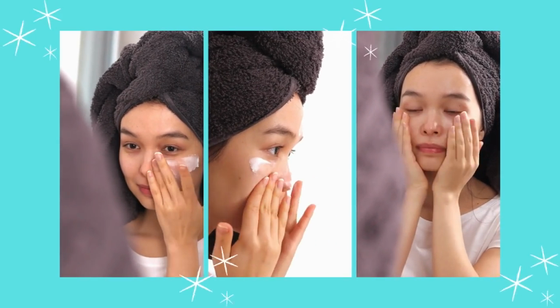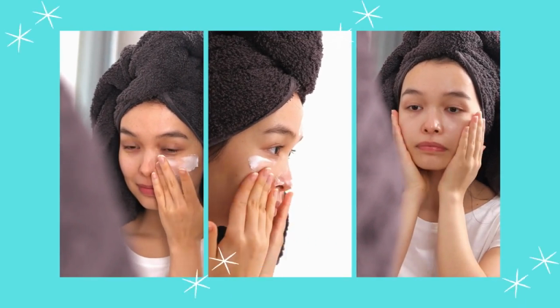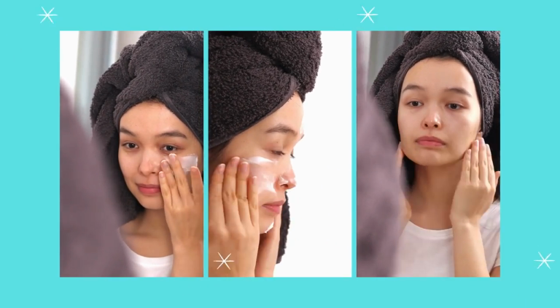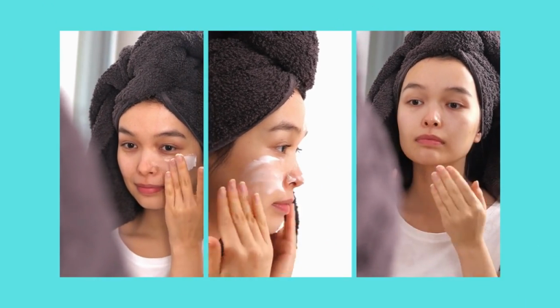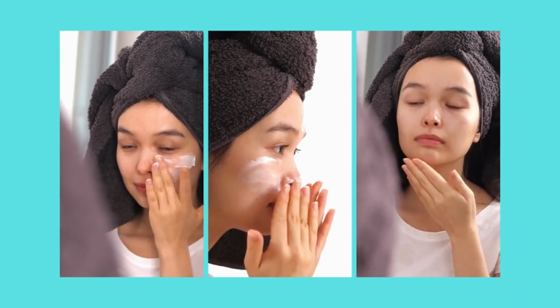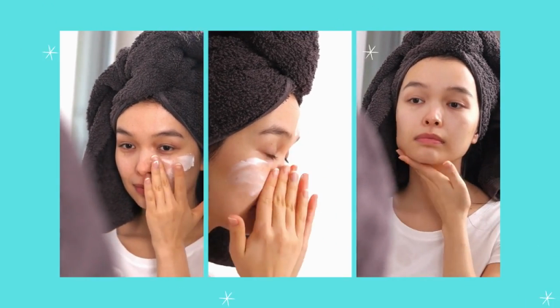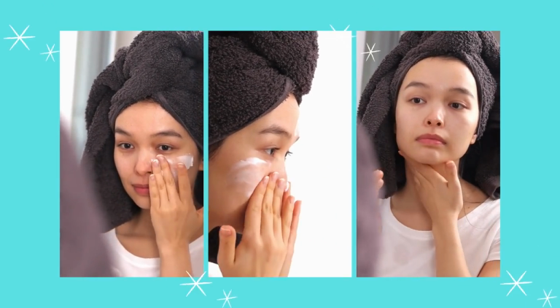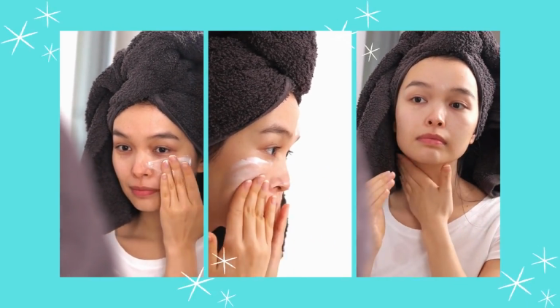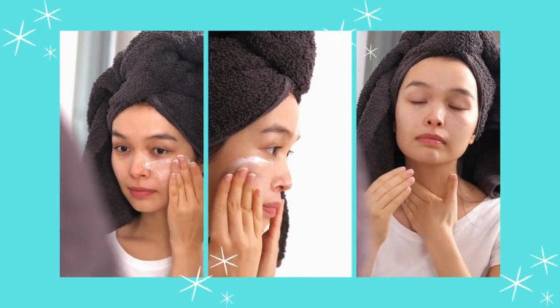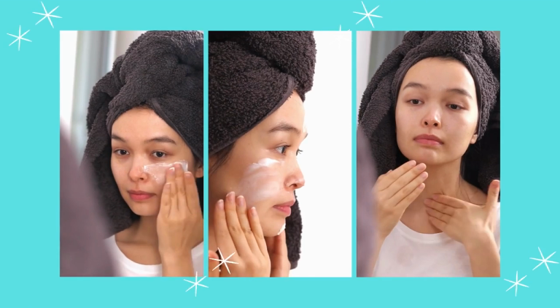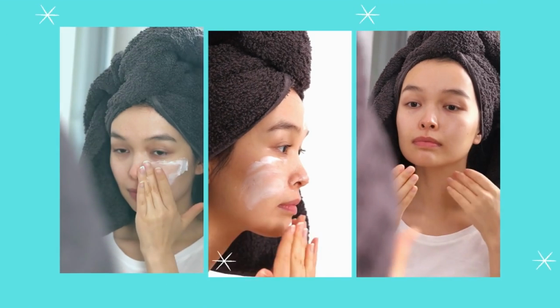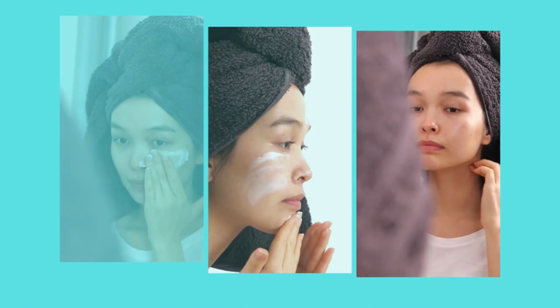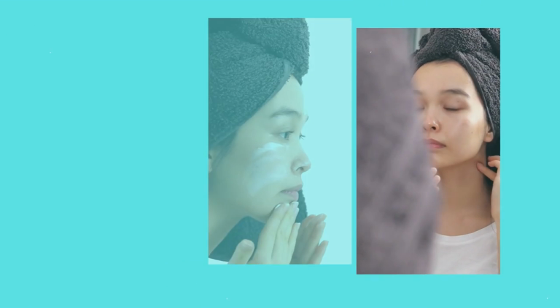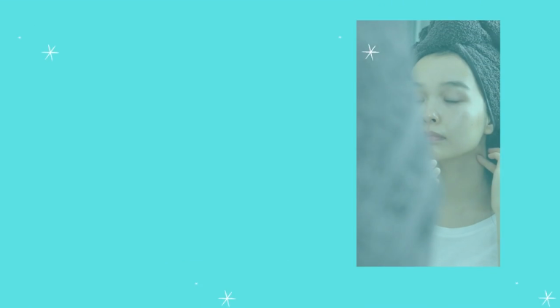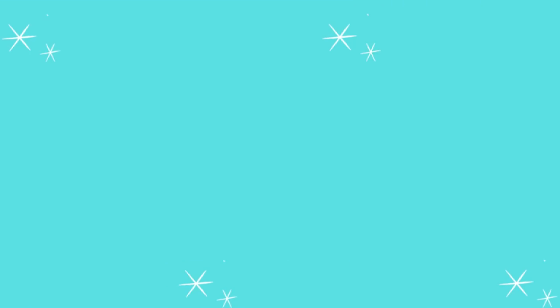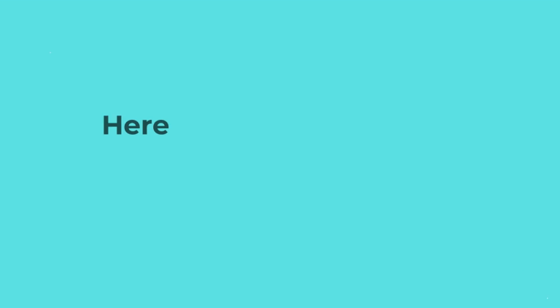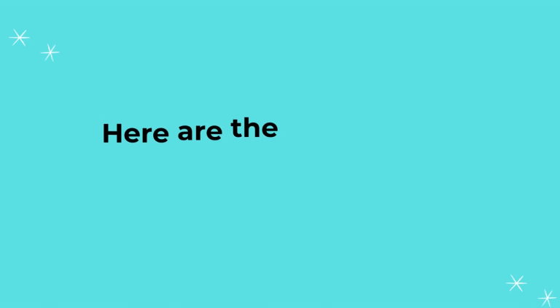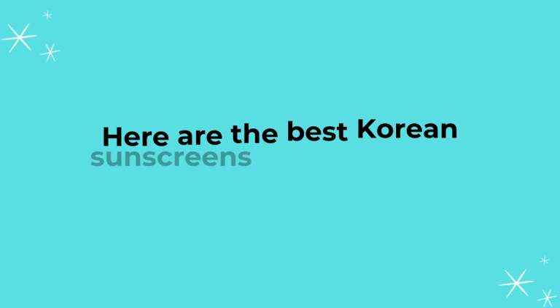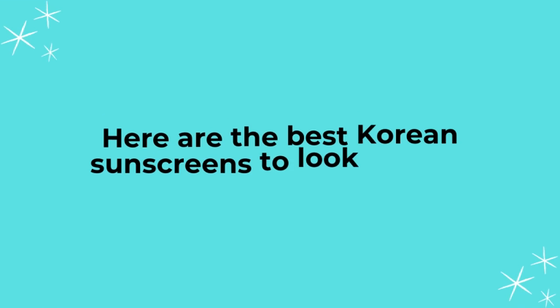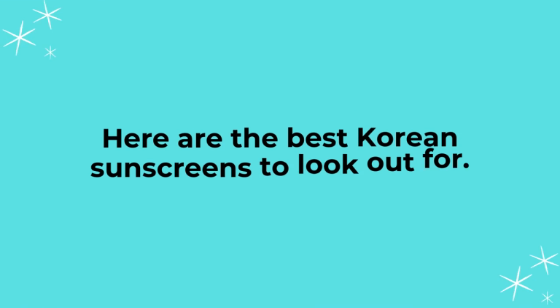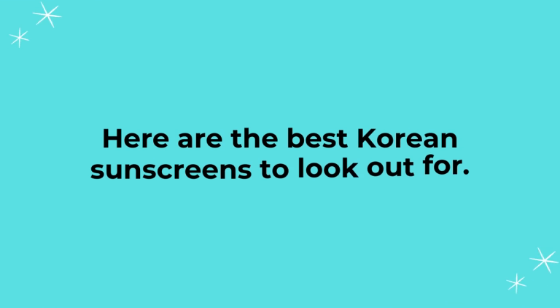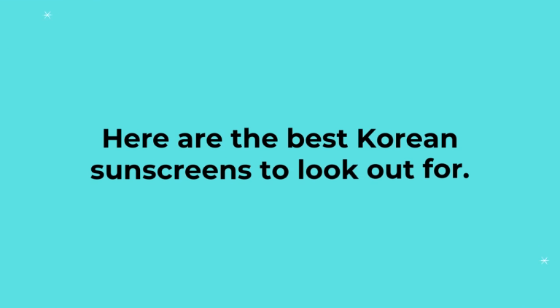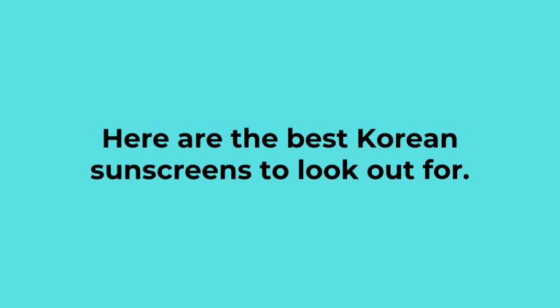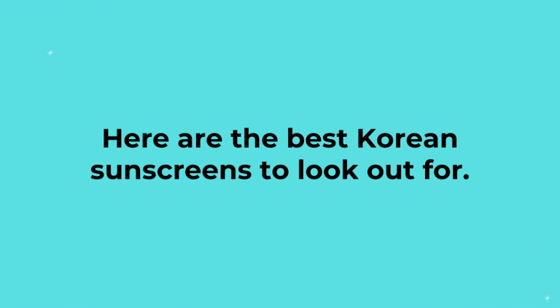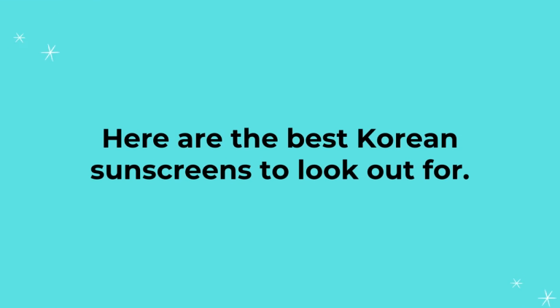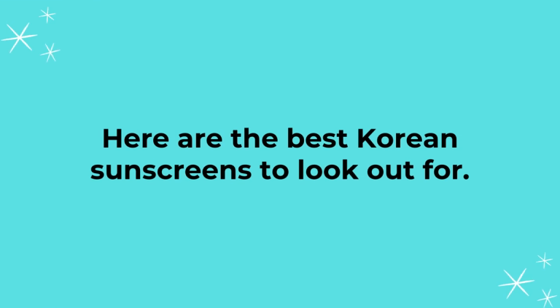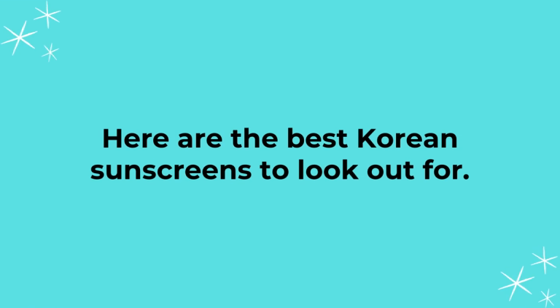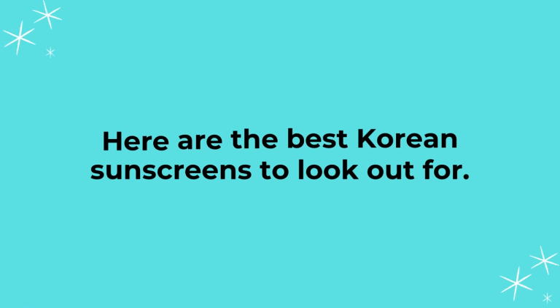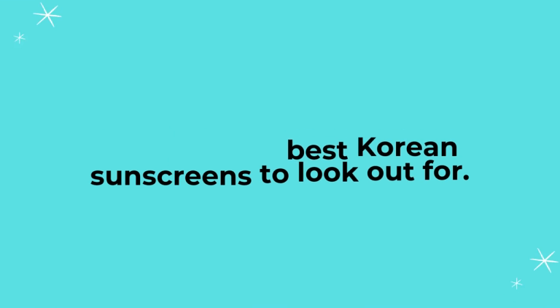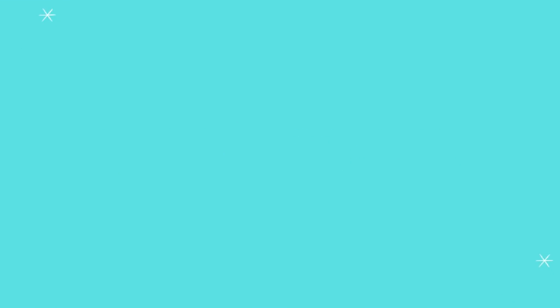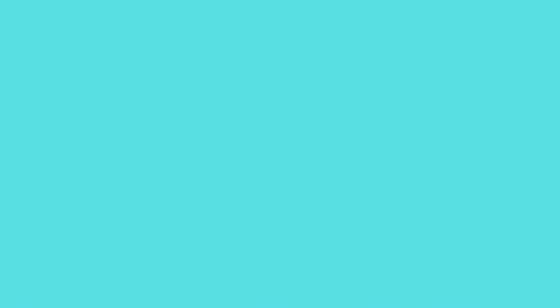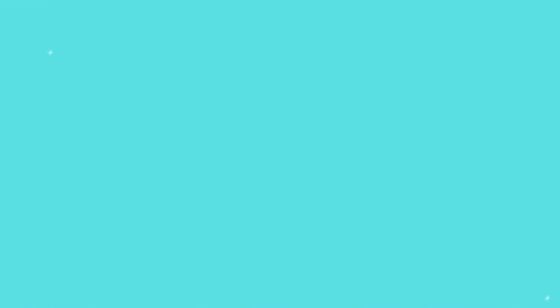Even lighter are they? Here are the best Korean Sunscreens to look out for.